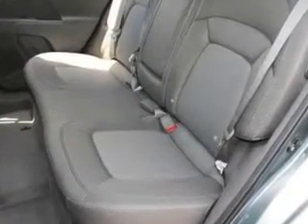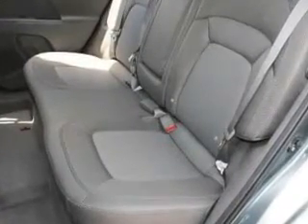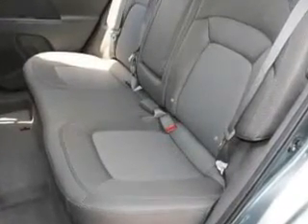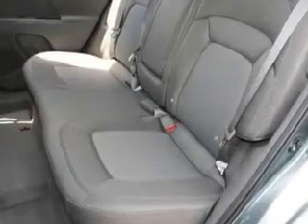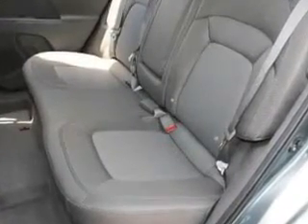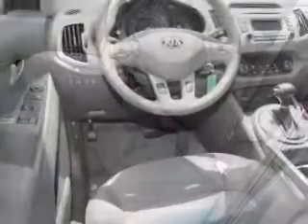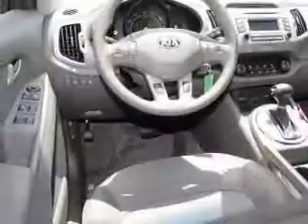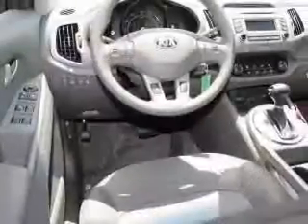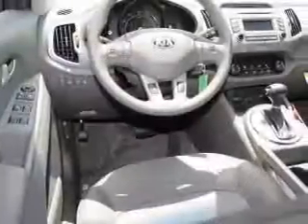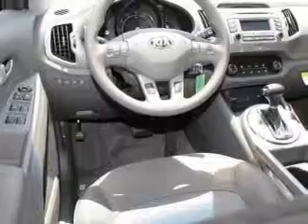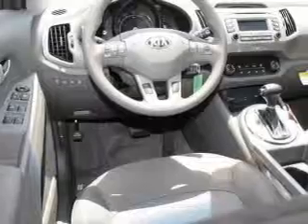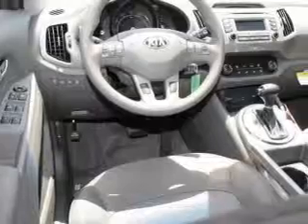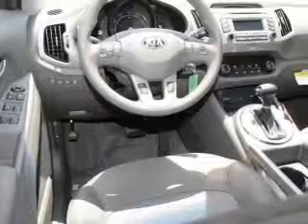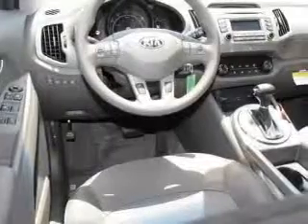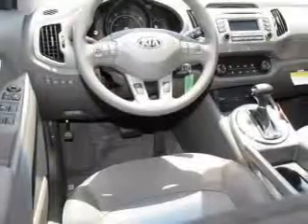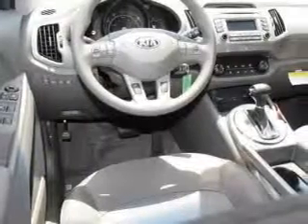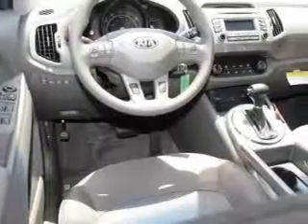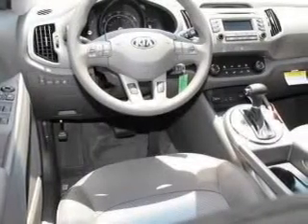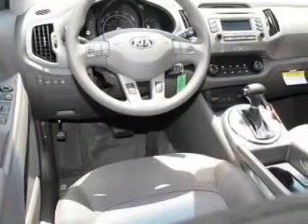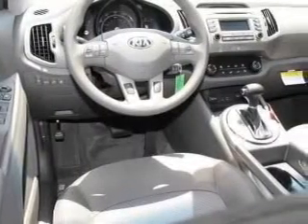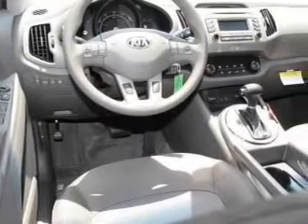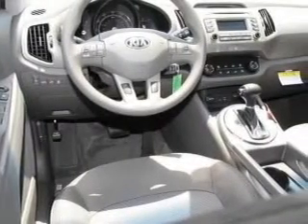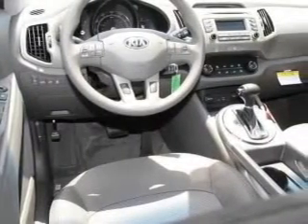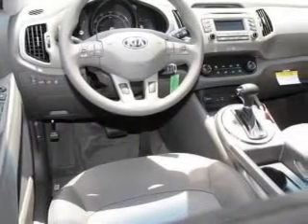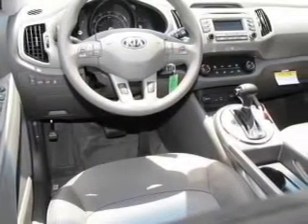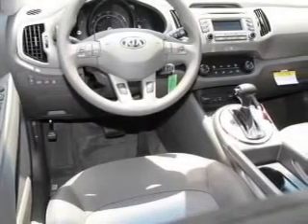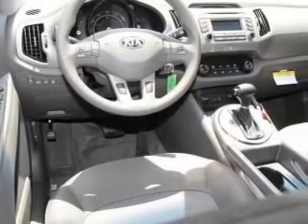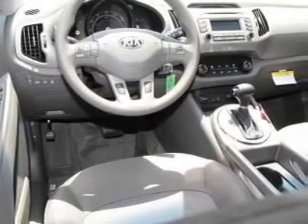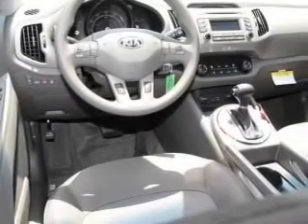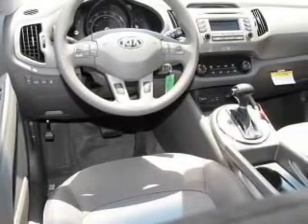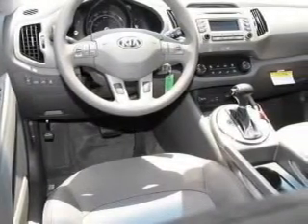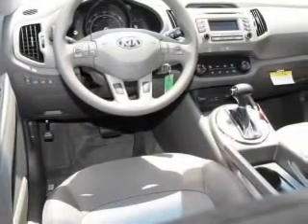Low tire pressure warning. Our website offers more information on all of our vehicles. Call us today to start test driving.